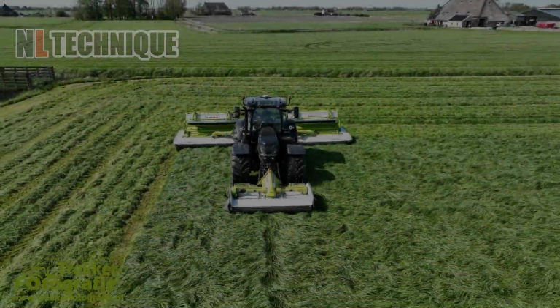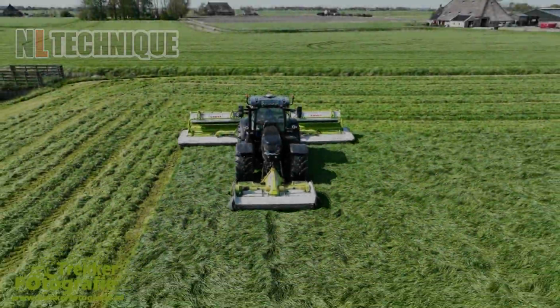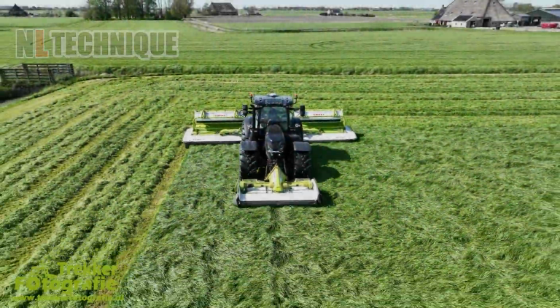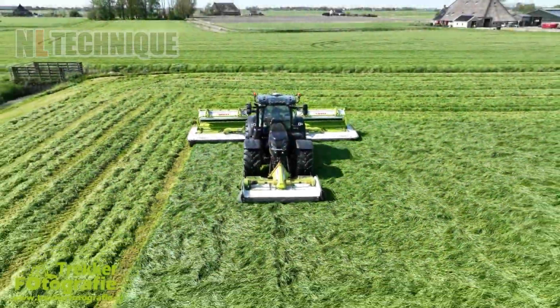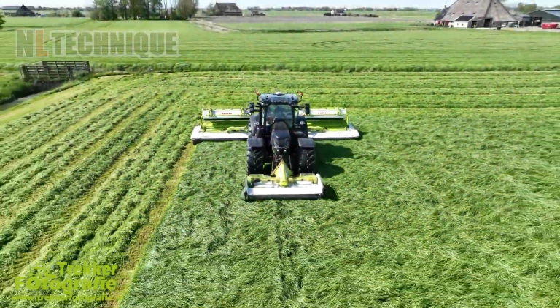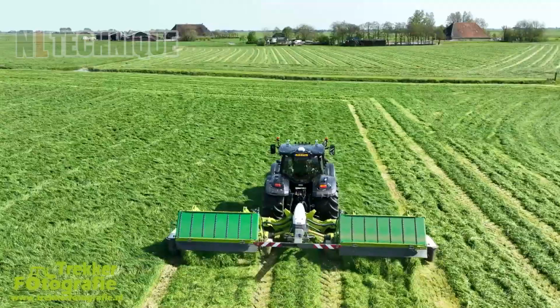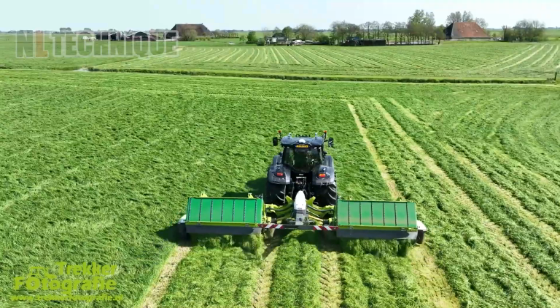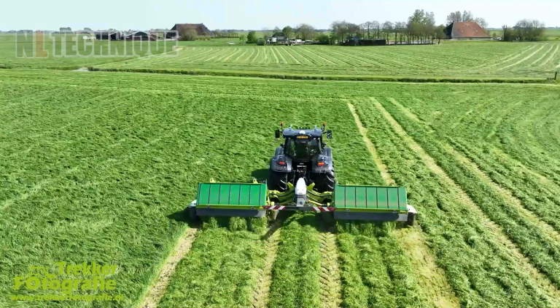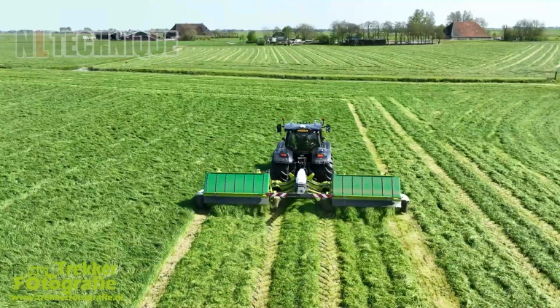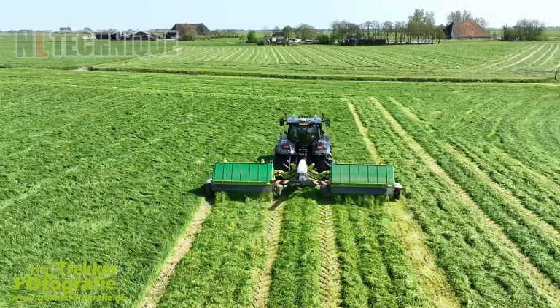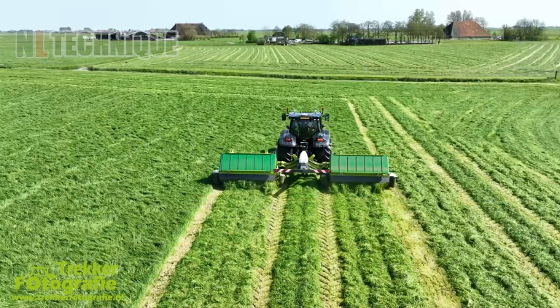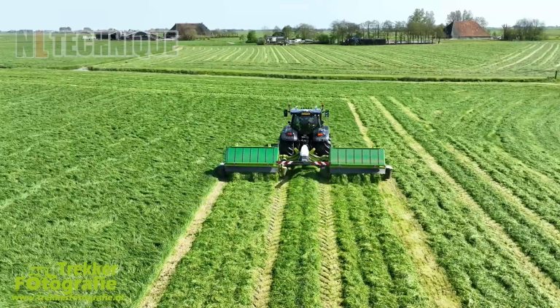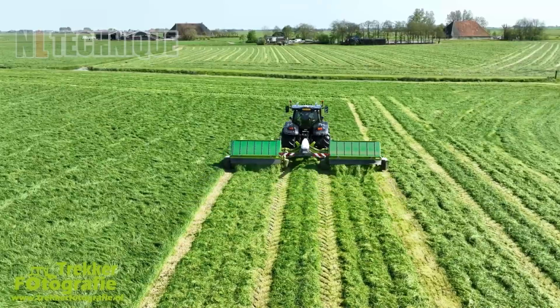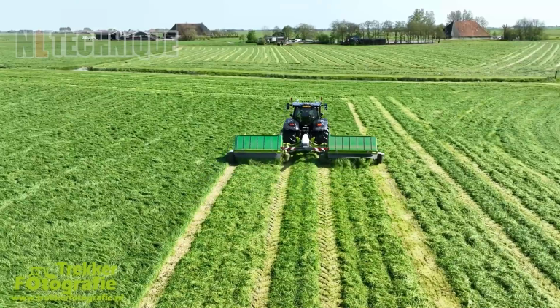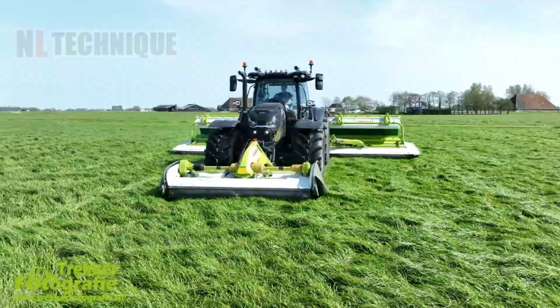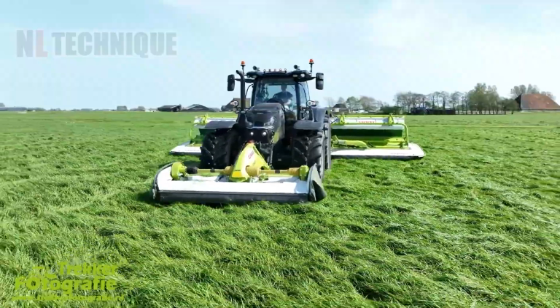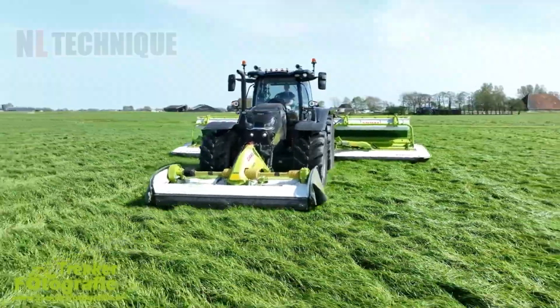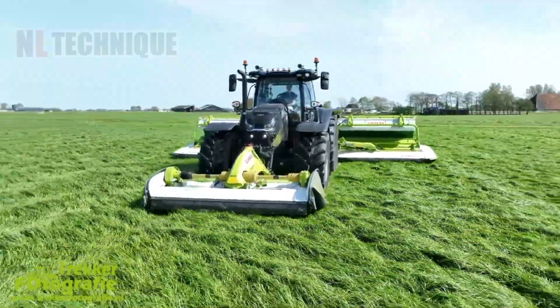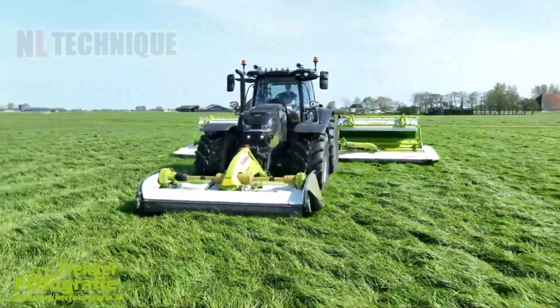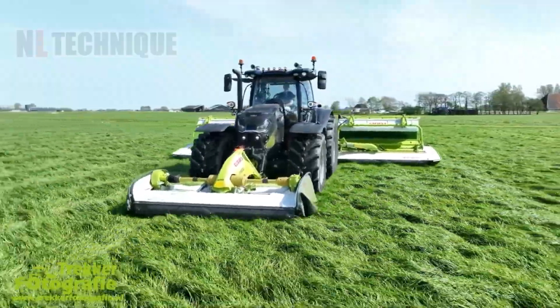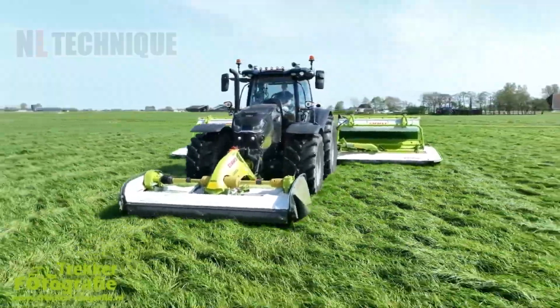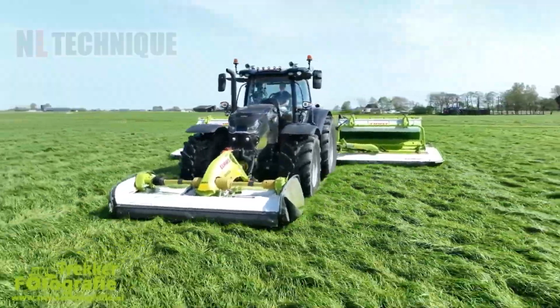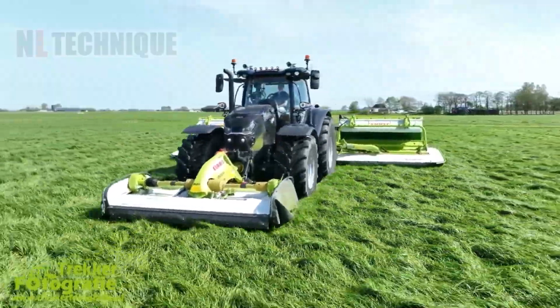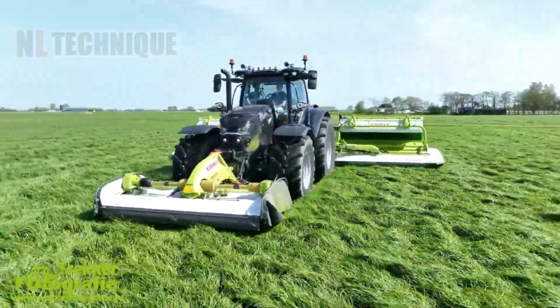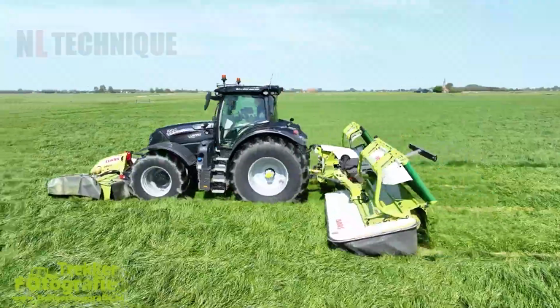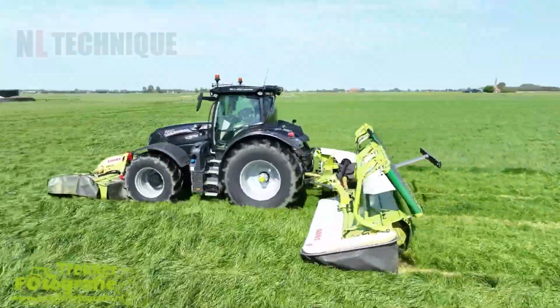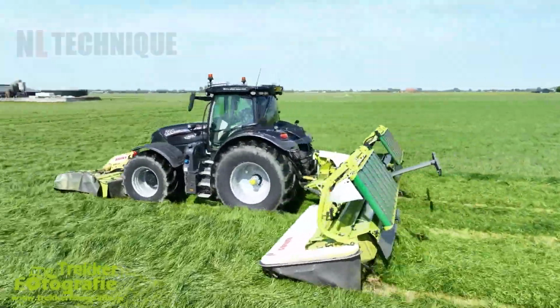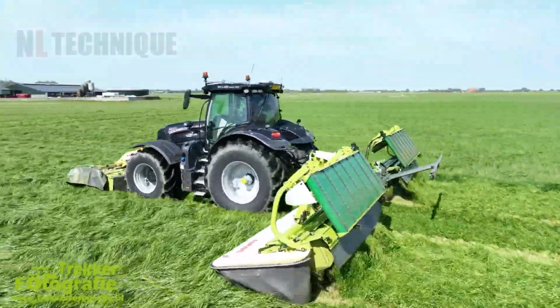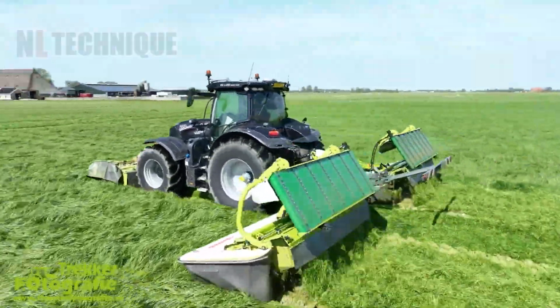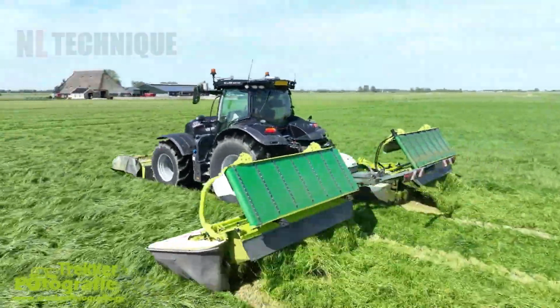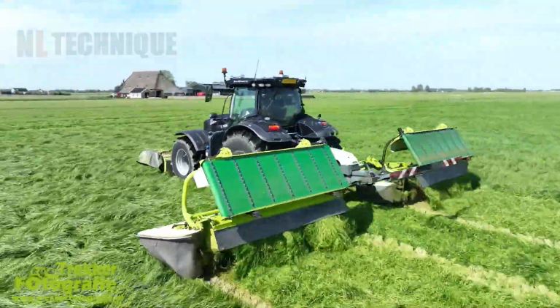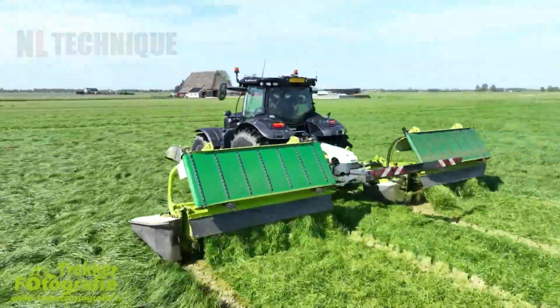This mower moves on grass and does its work as smoothly as a razor on a man's beard.